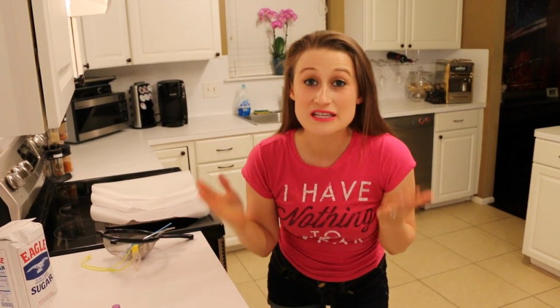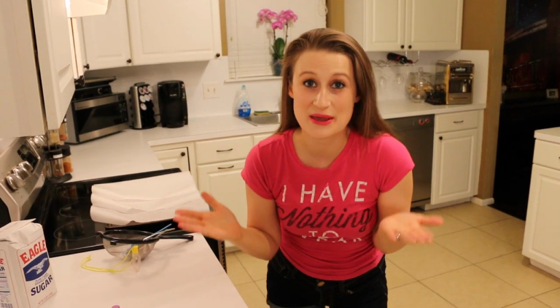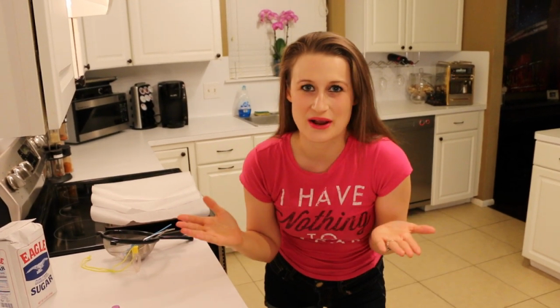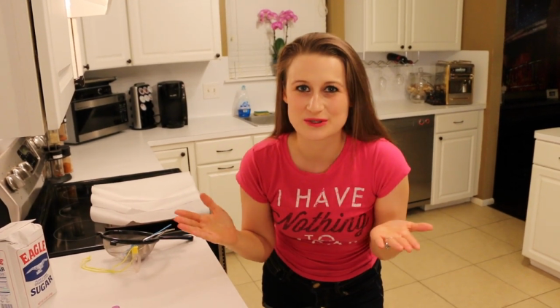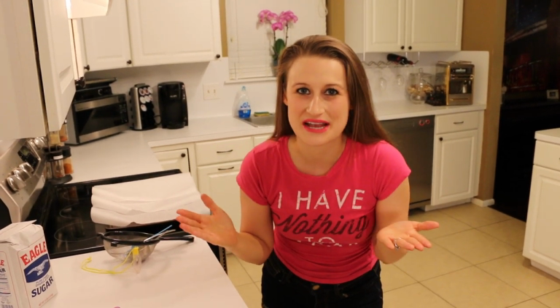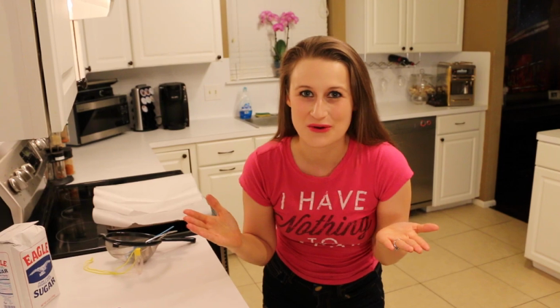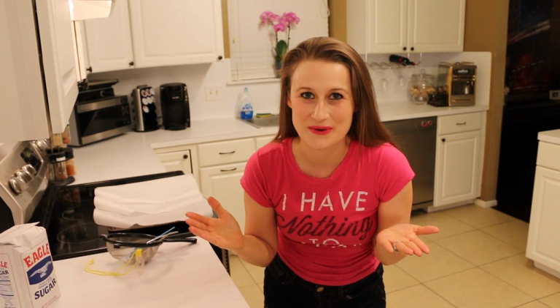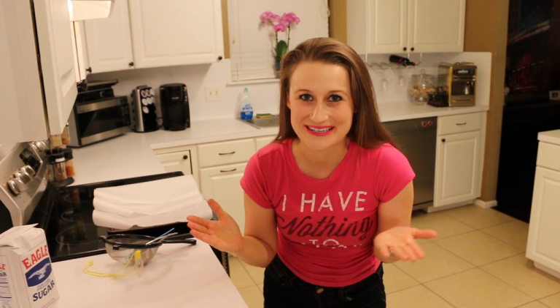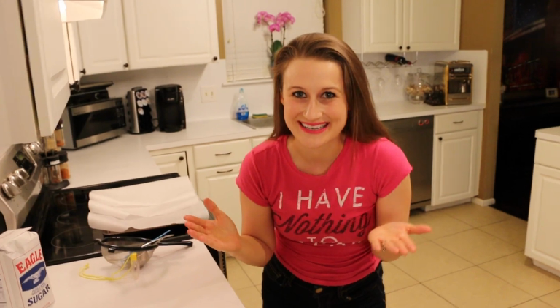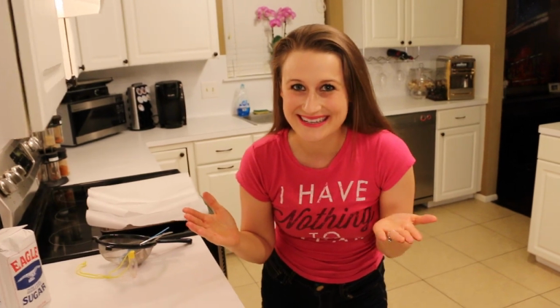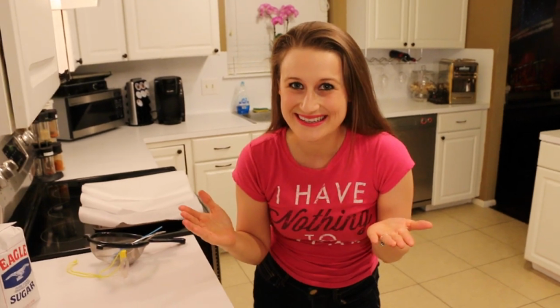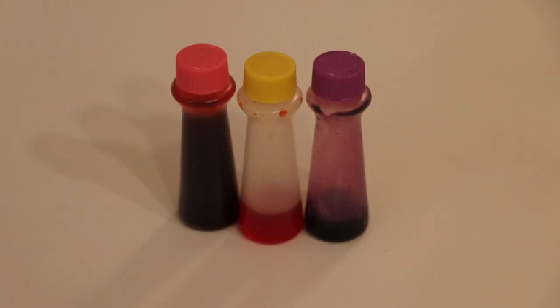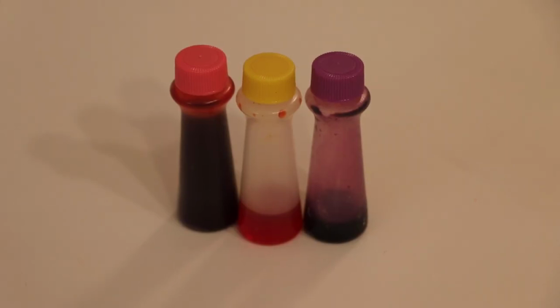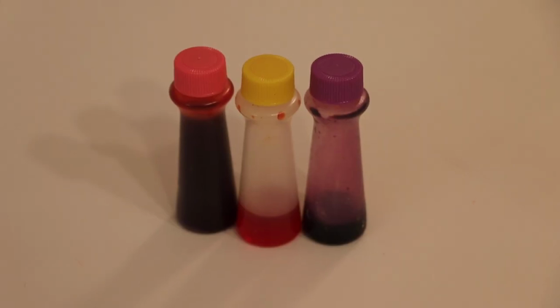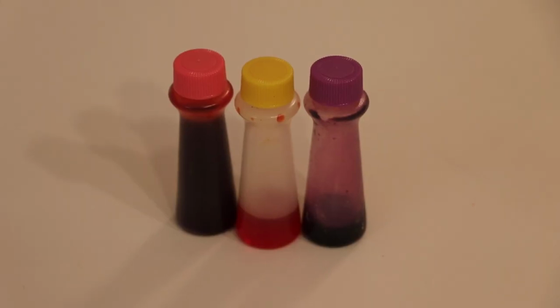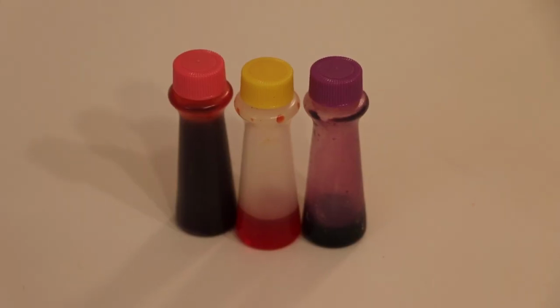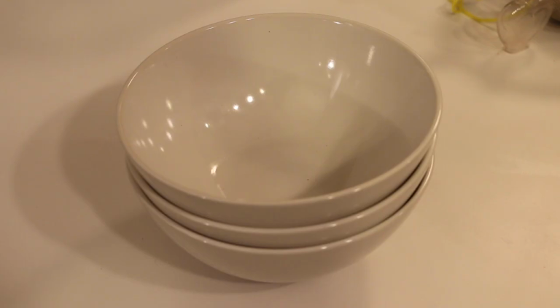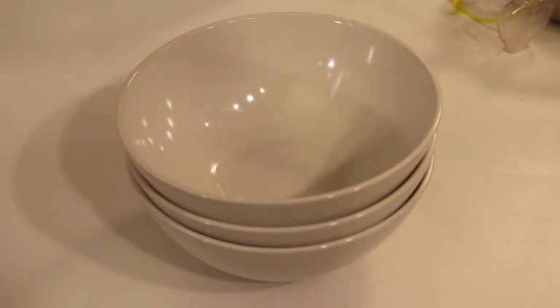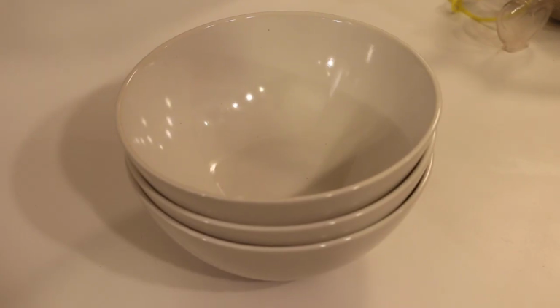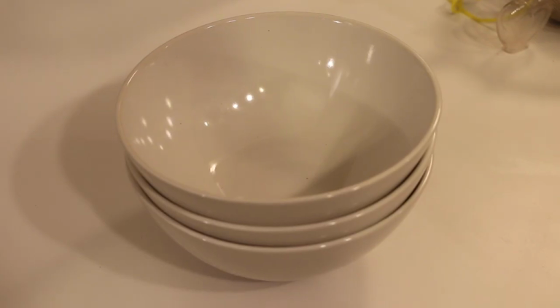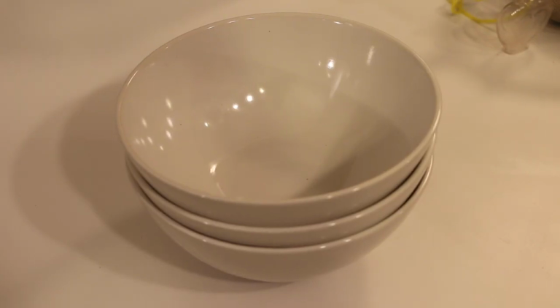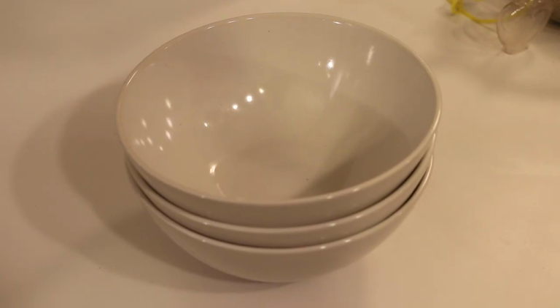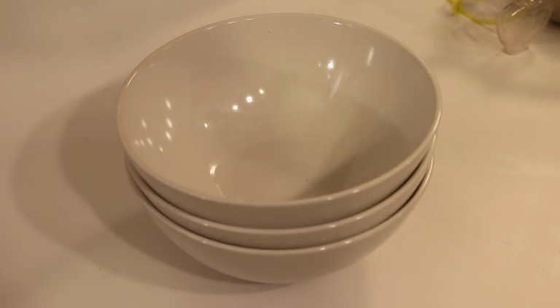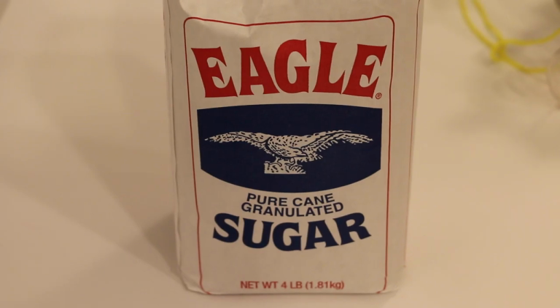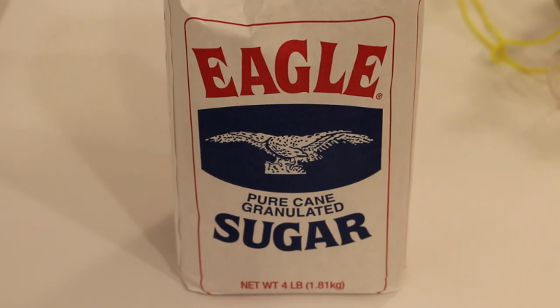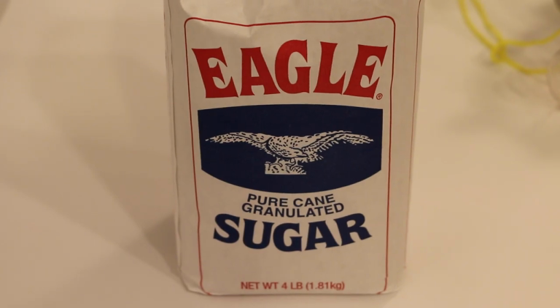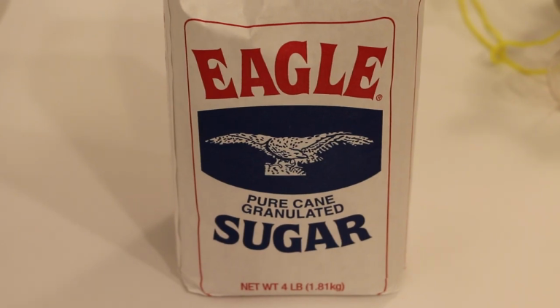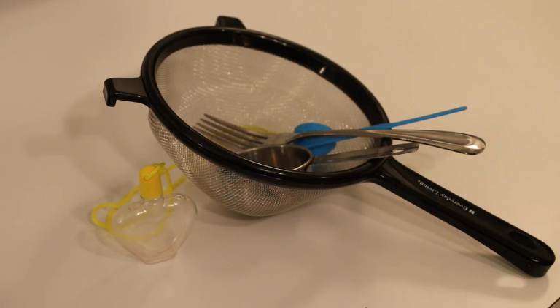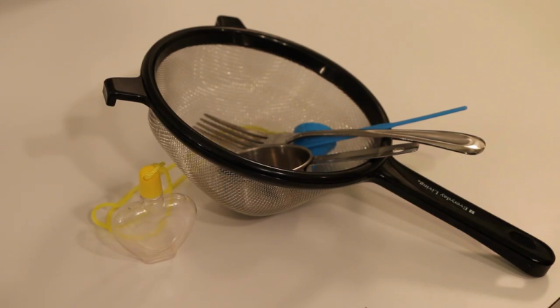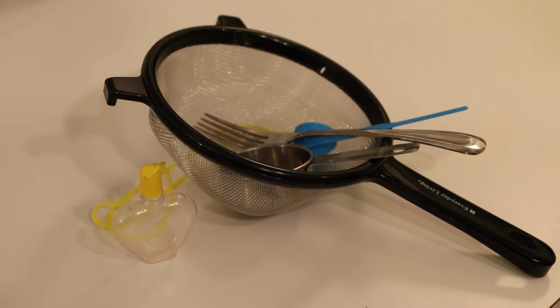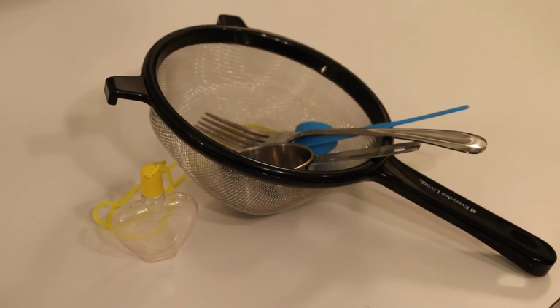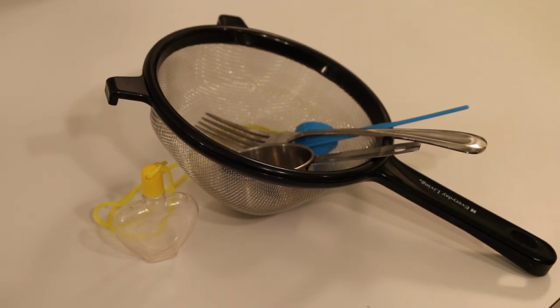To make your edible sand you're going to need food coloring, some bowls, sugar, and some tools.